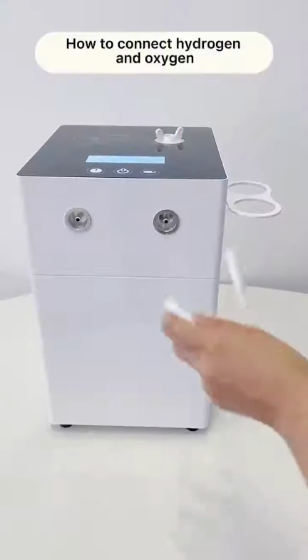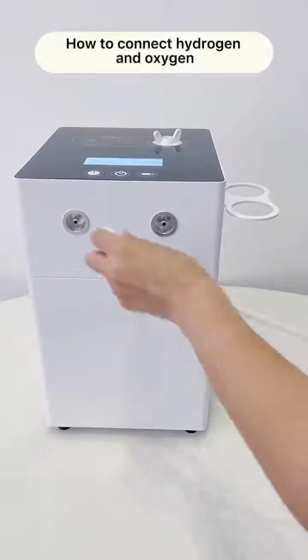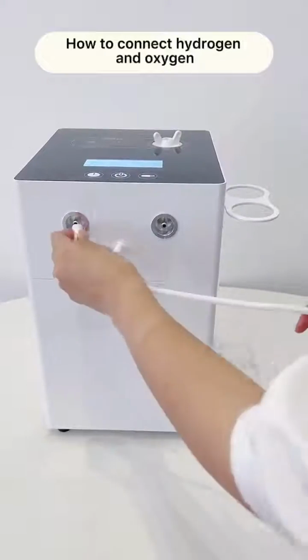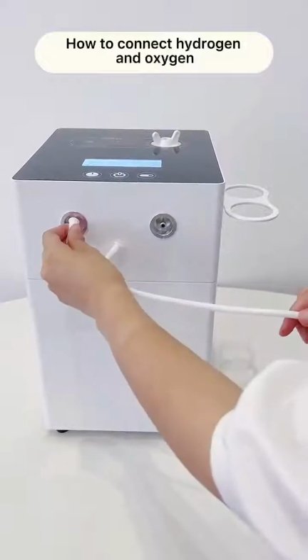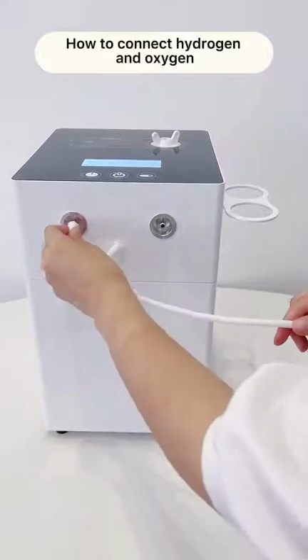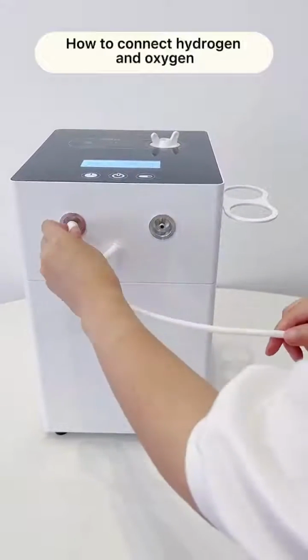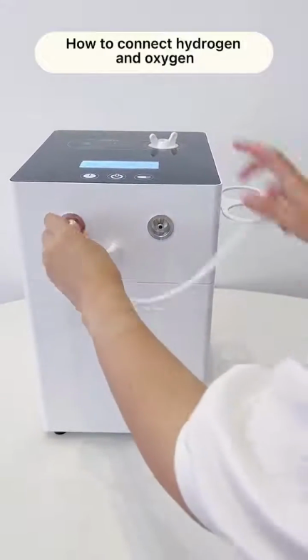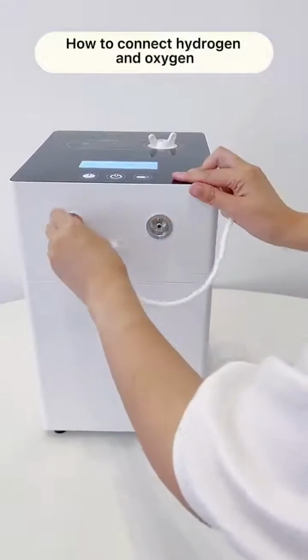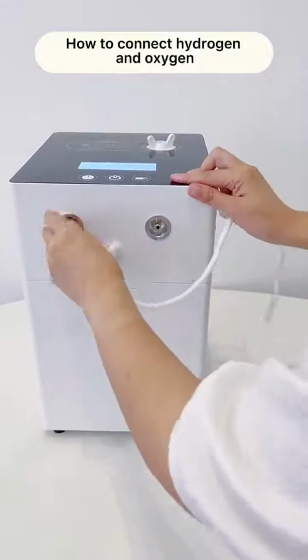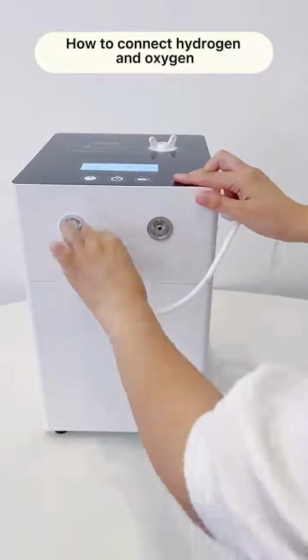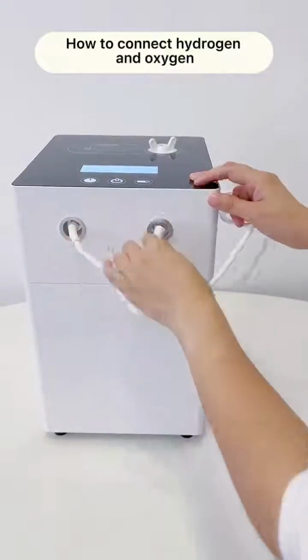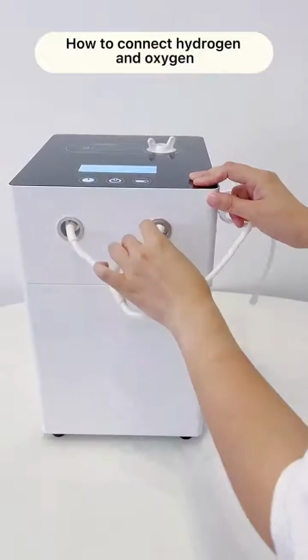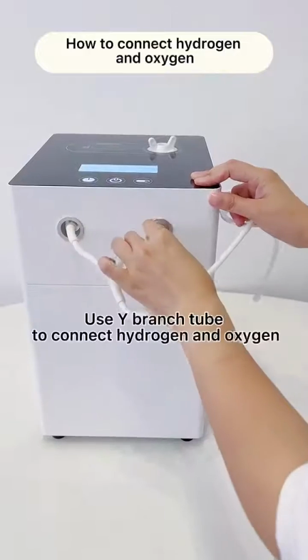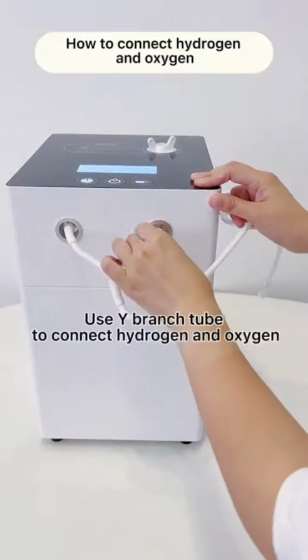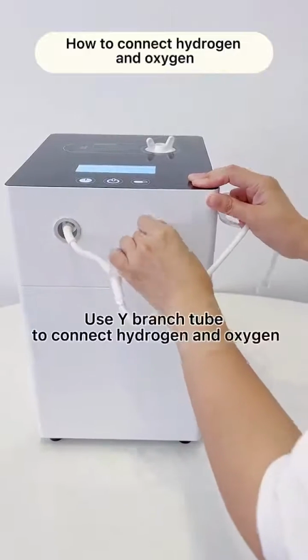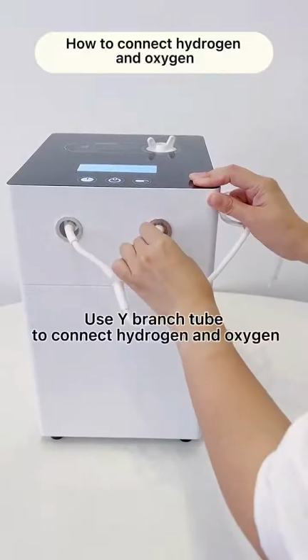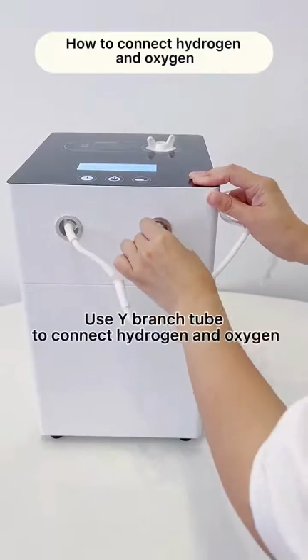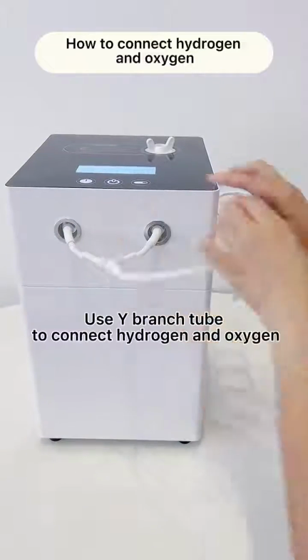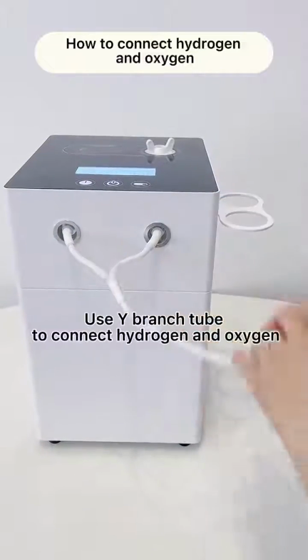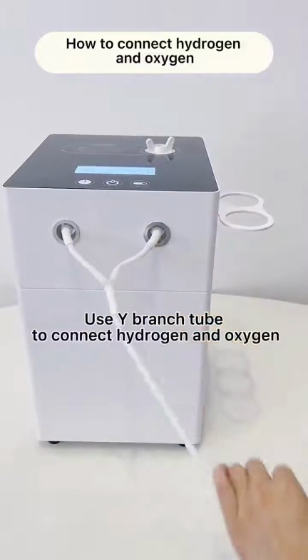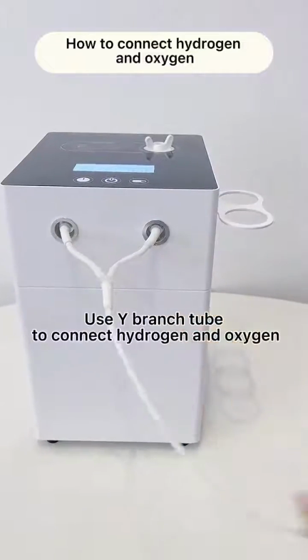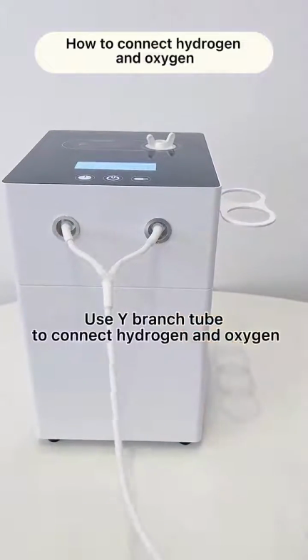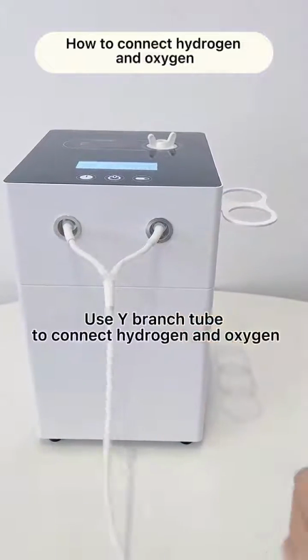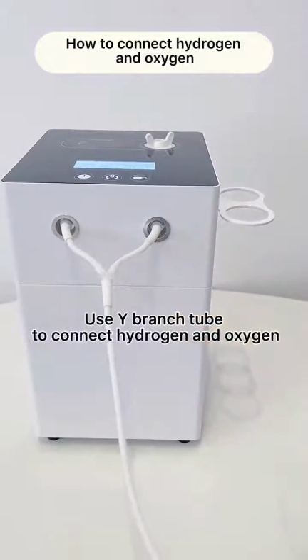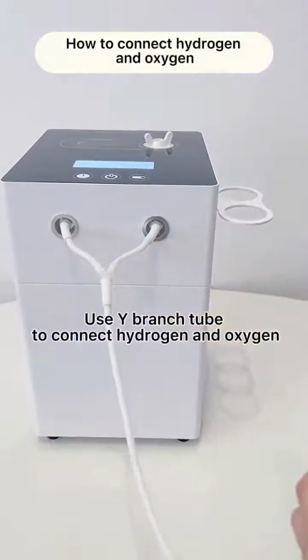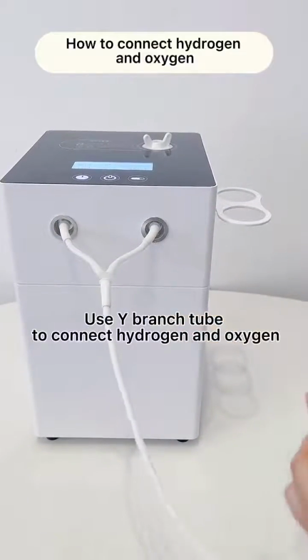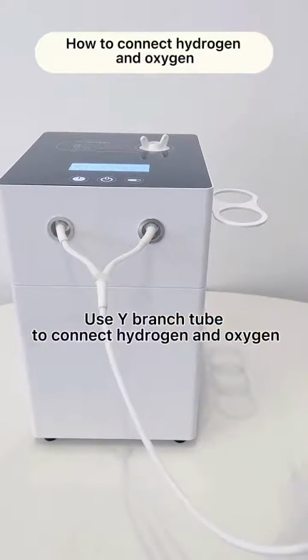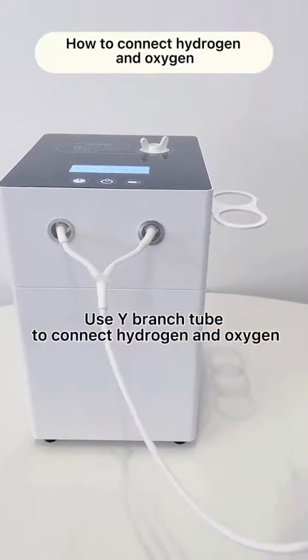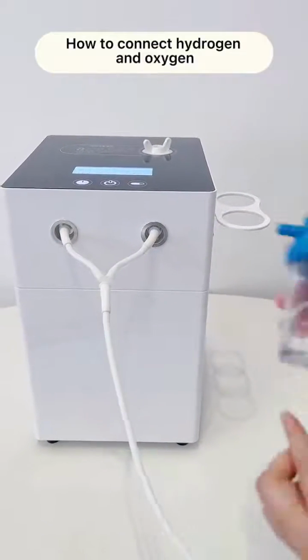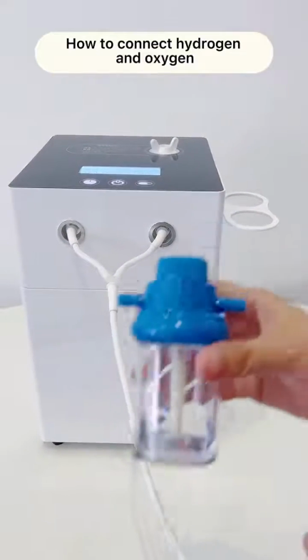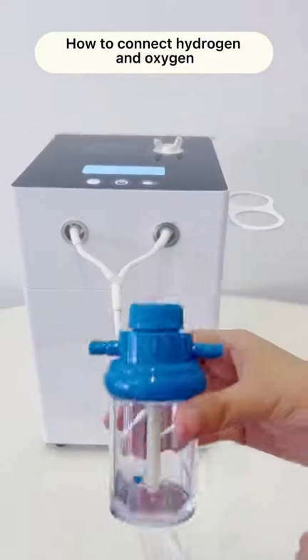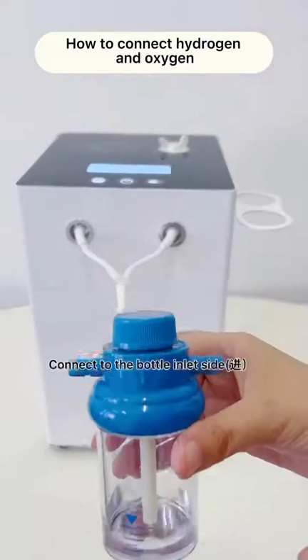How to connect hydrogen and oxygen? Use the vibrant tube to connect hydrogen and oxygen.